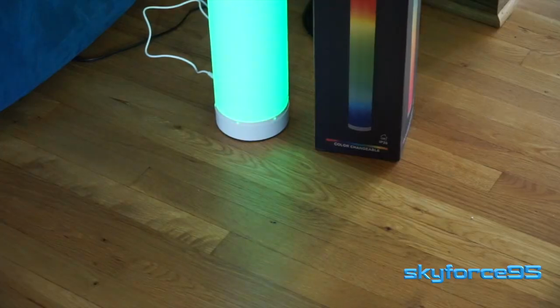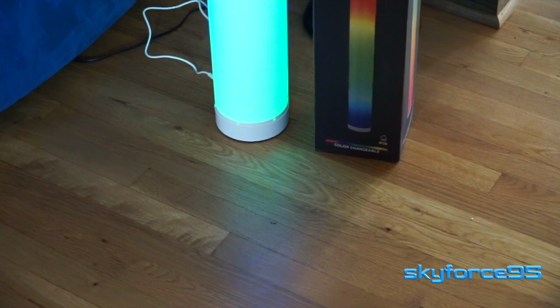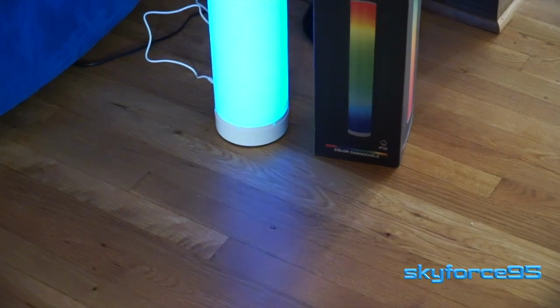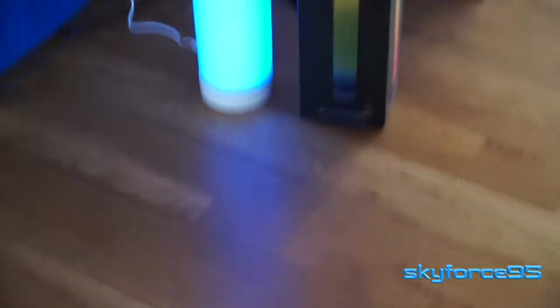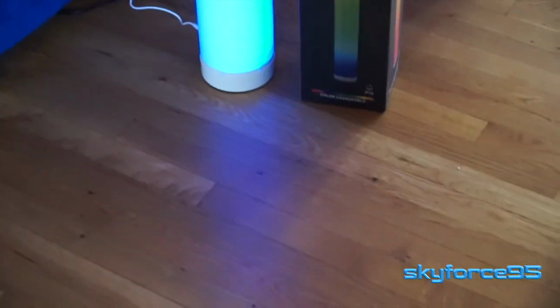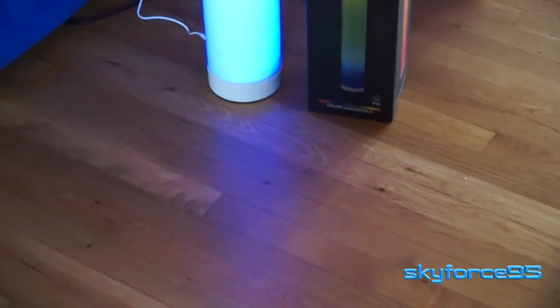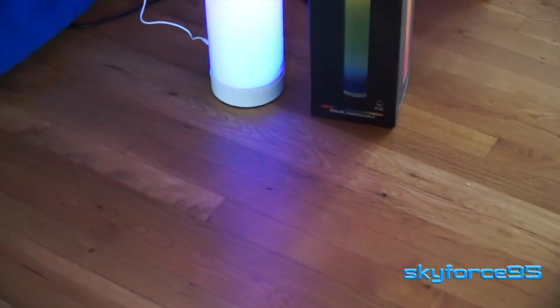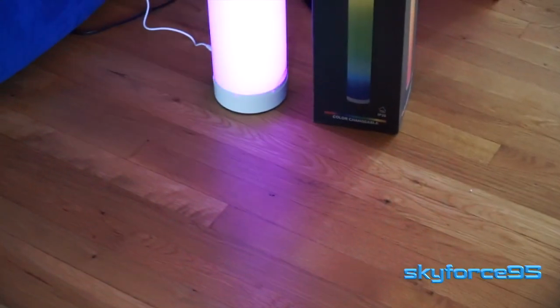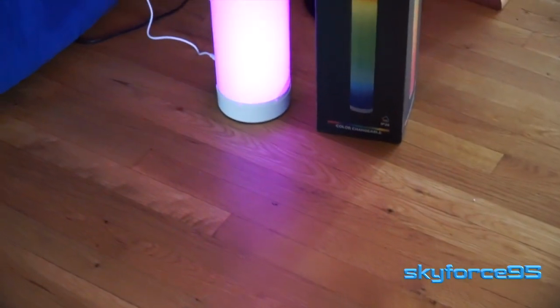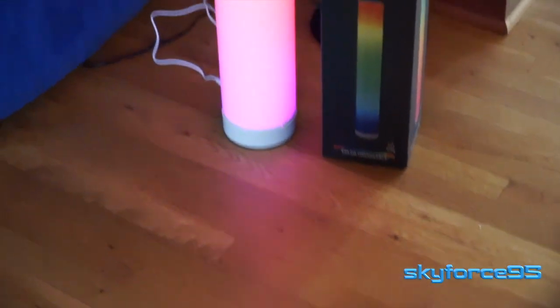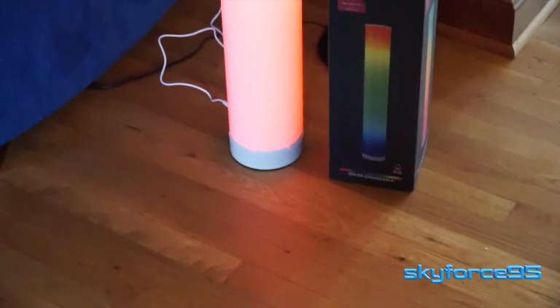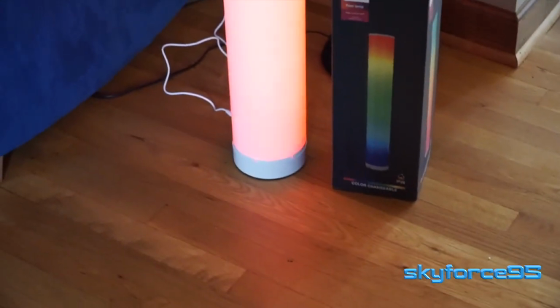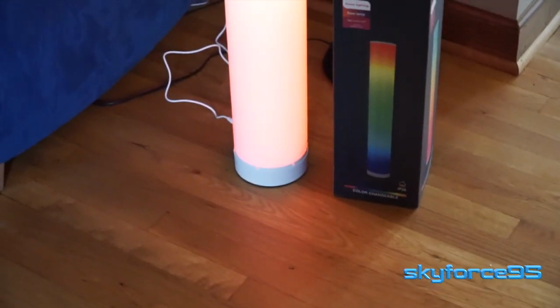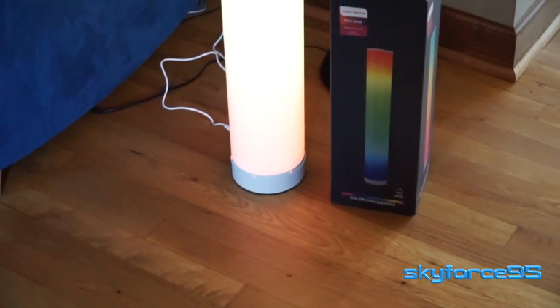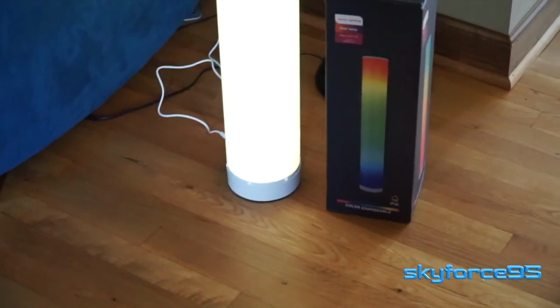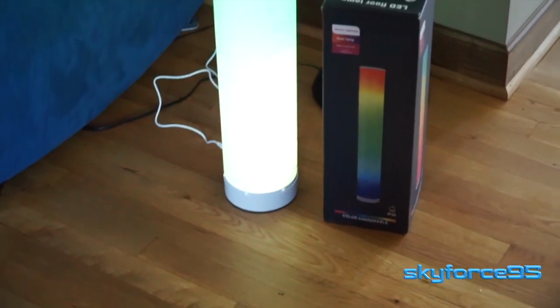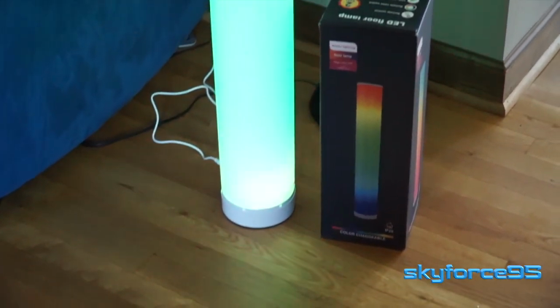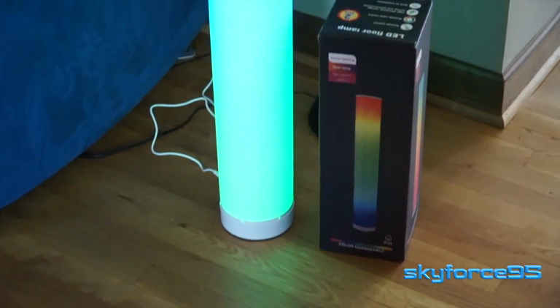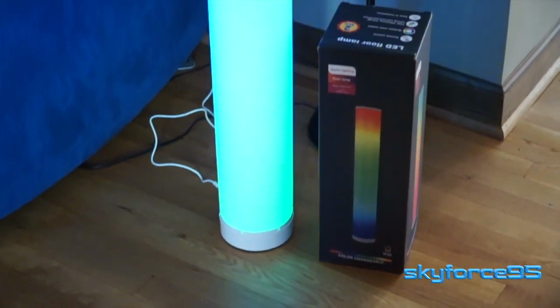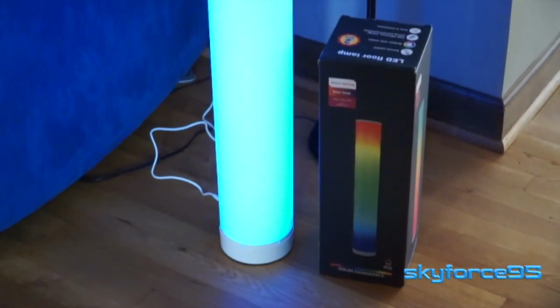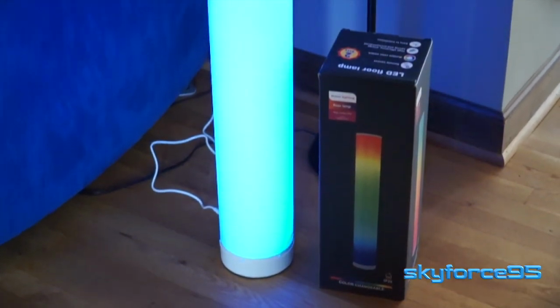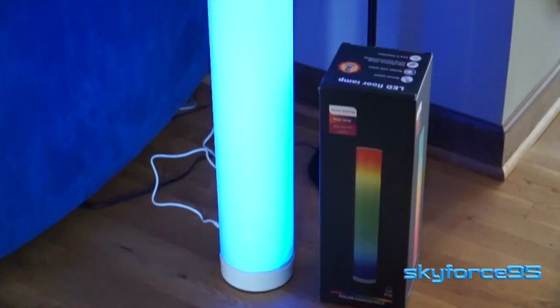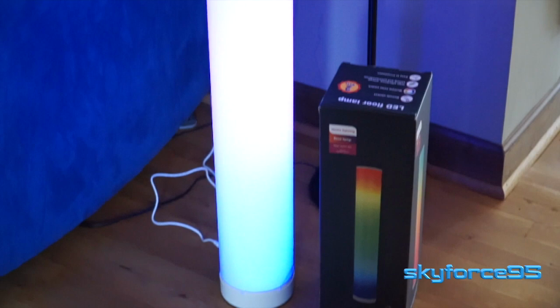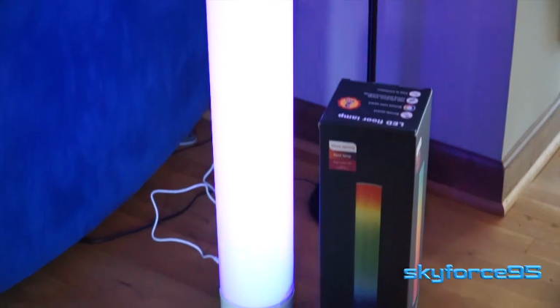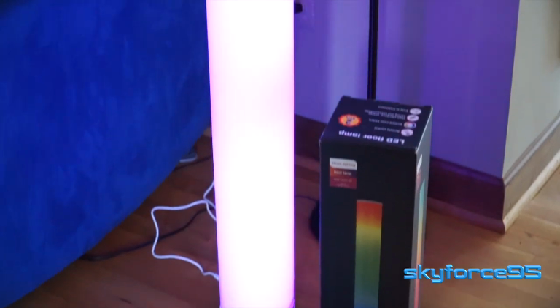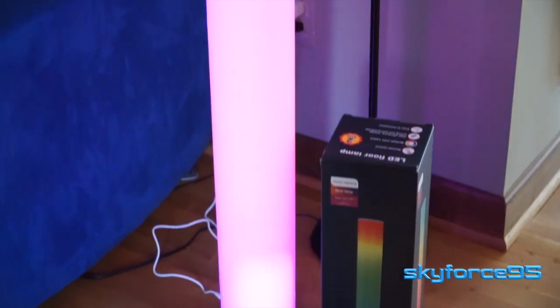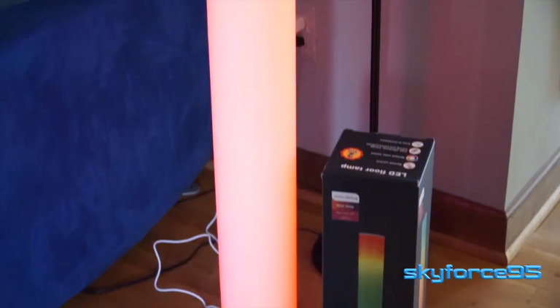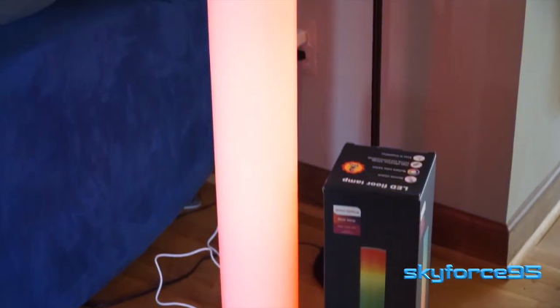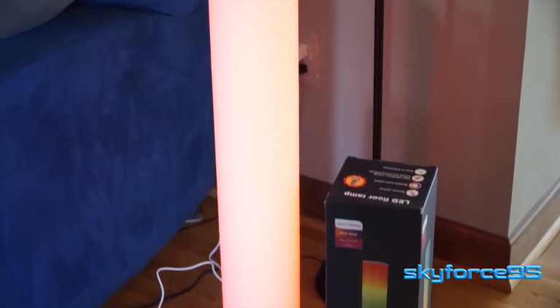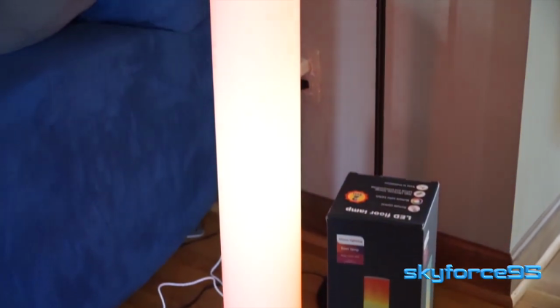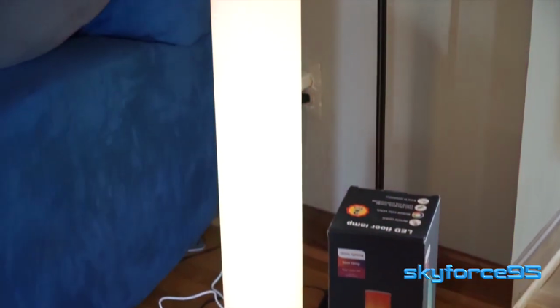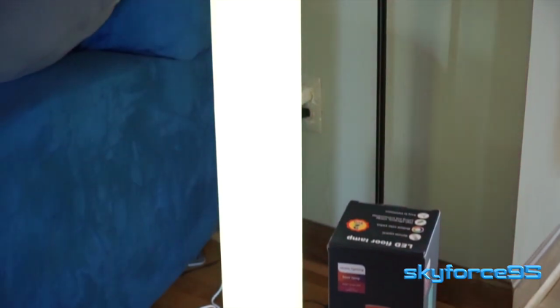At its full height, it can be about 40 inches tall, but it actually comes in a box less than half that size — thank goodness.